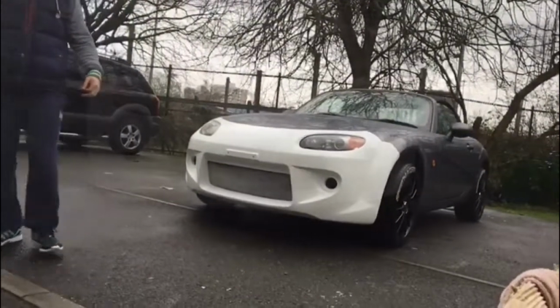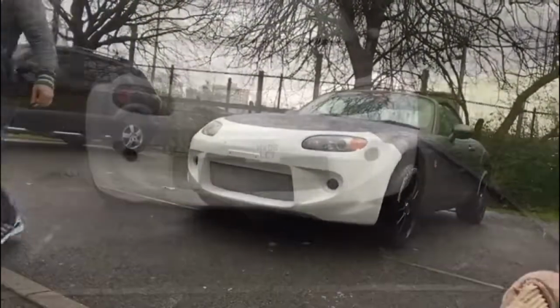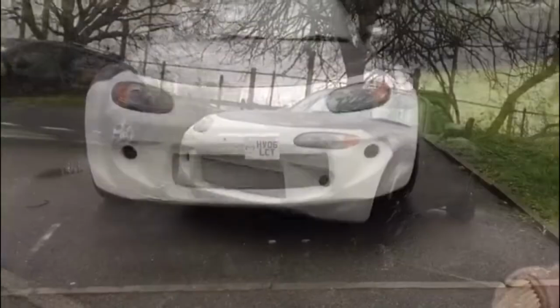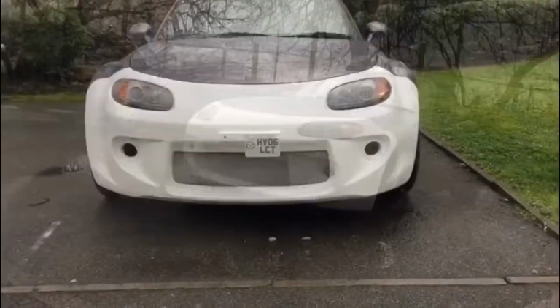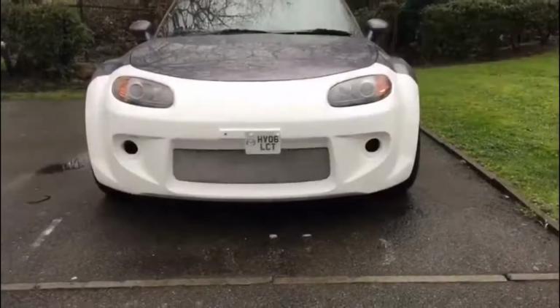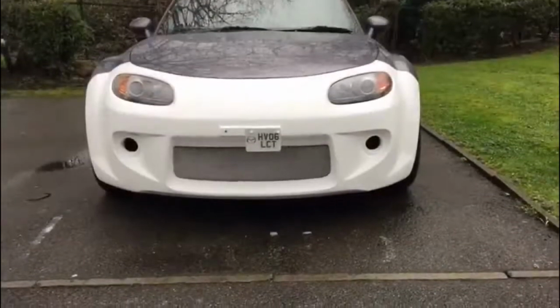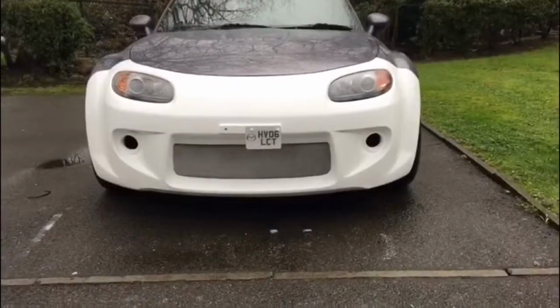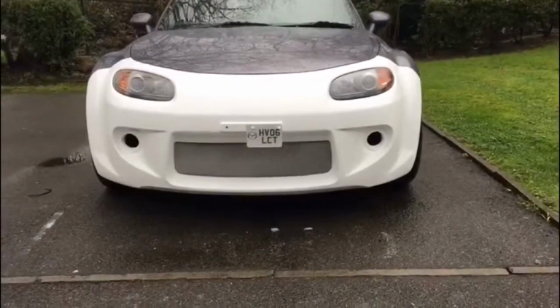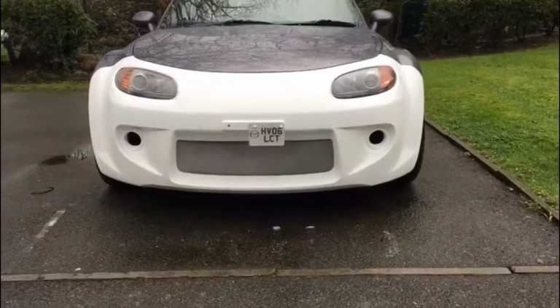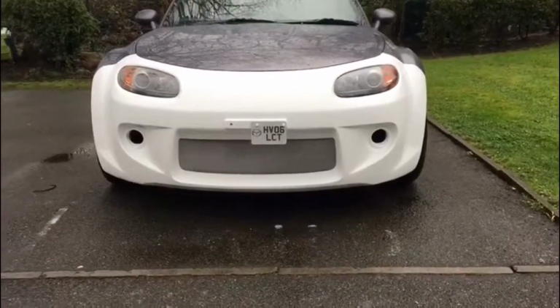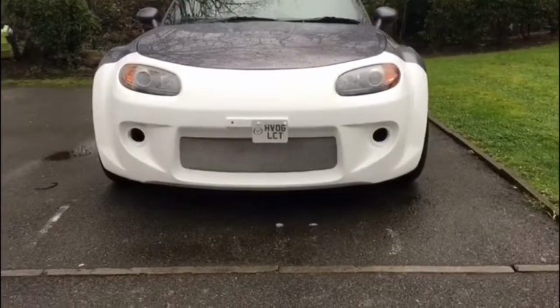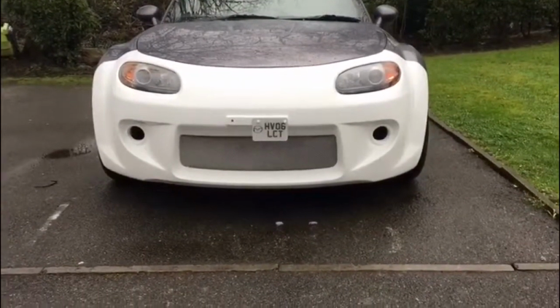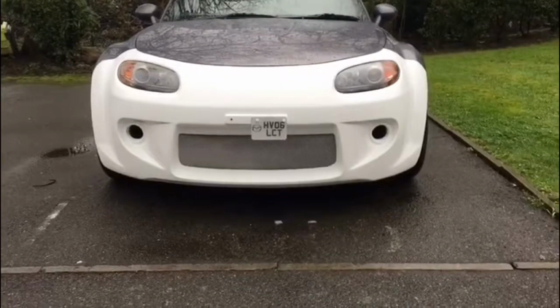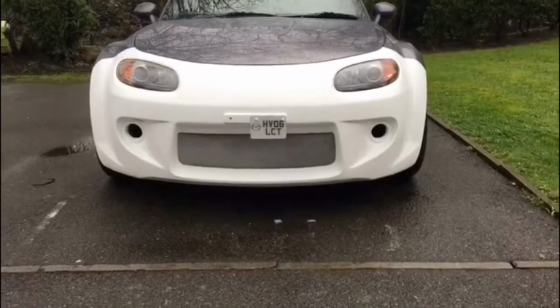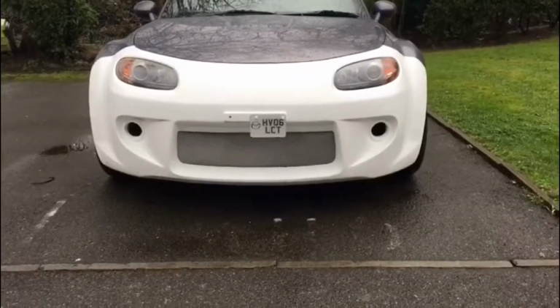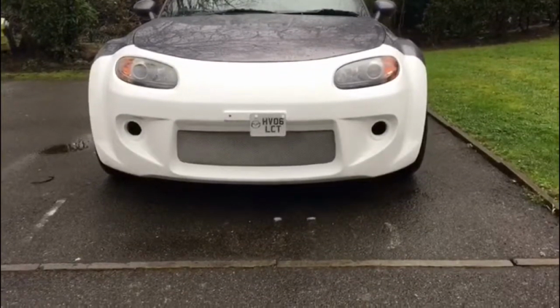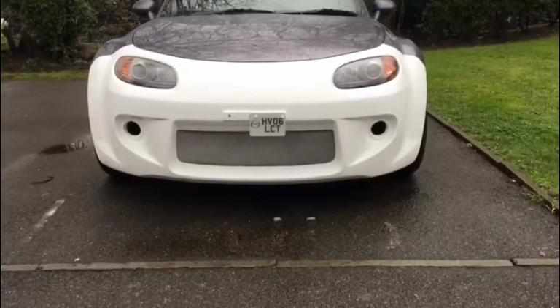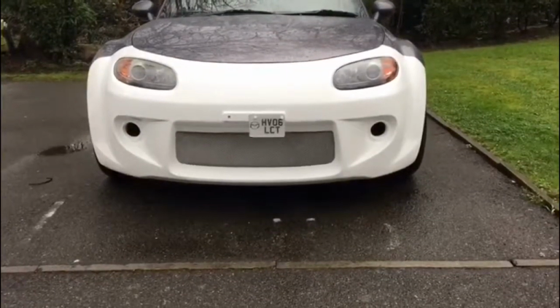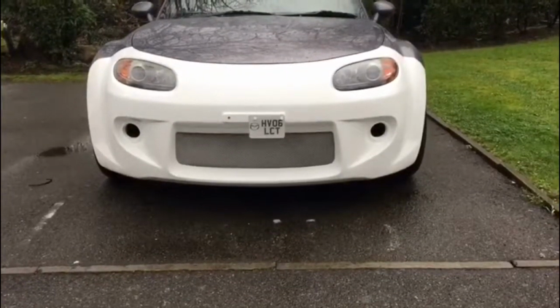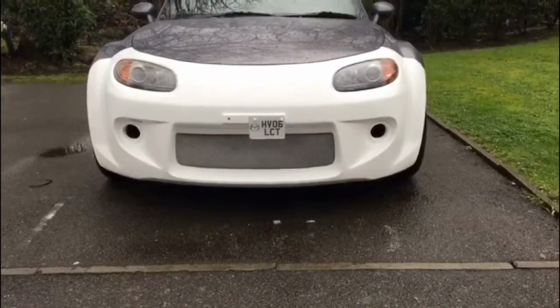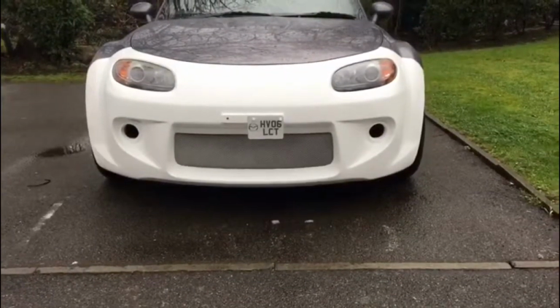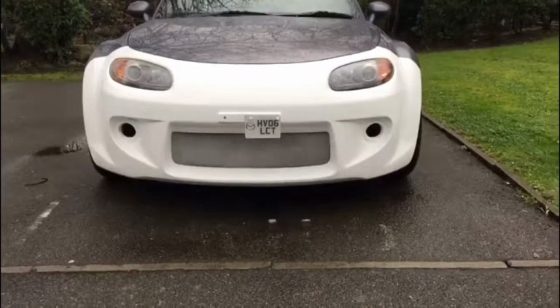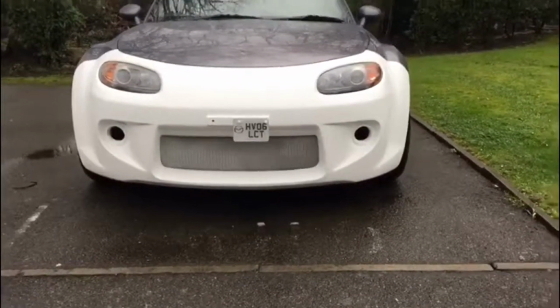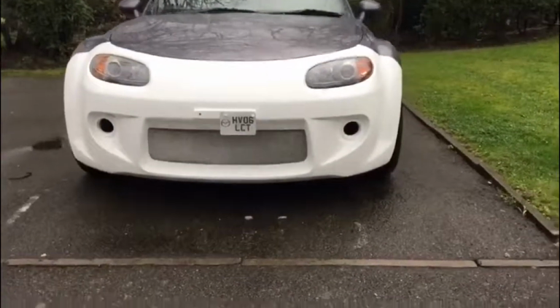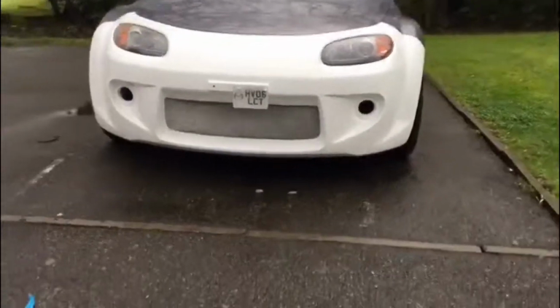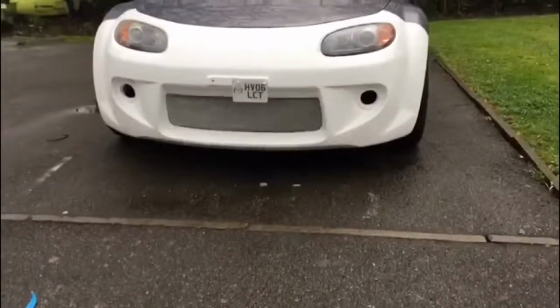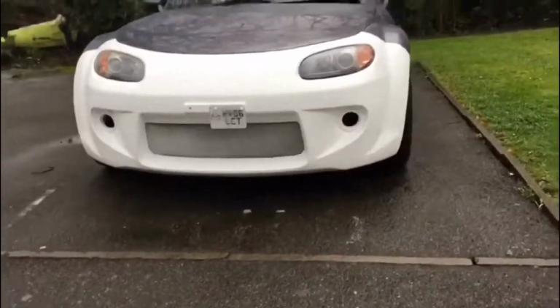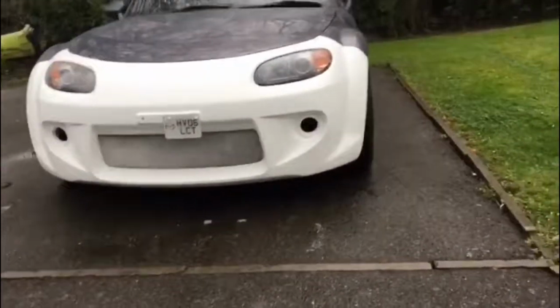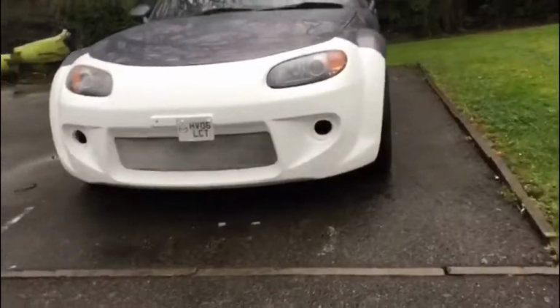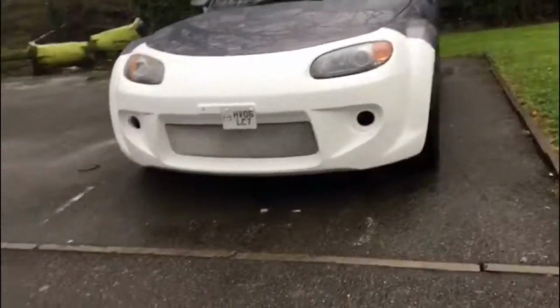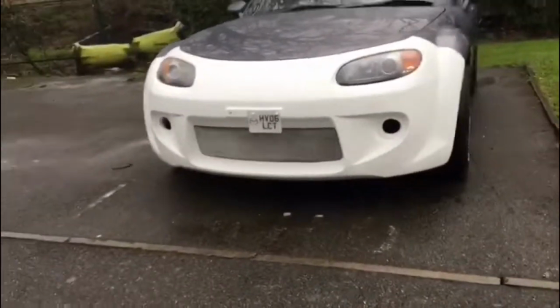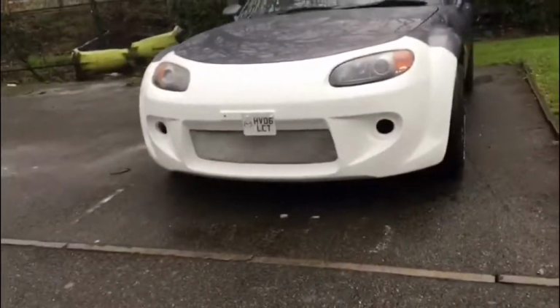It's done! Put the number plate on, she's all finished up, ready for paint tomorrow. Thank you for watching guys, see you later!